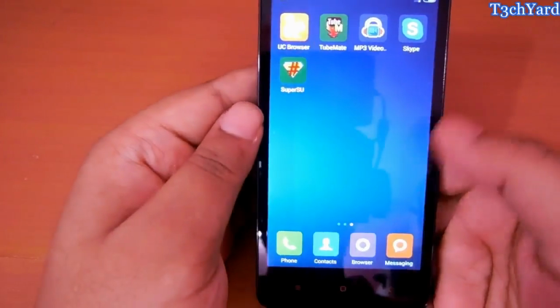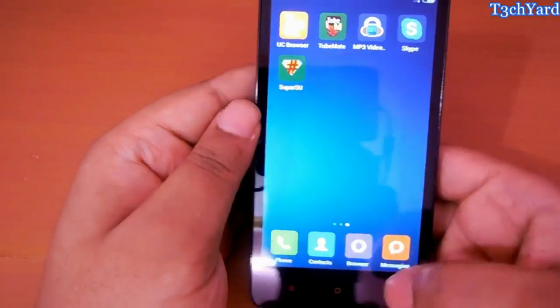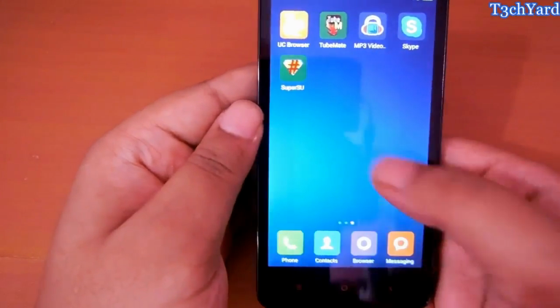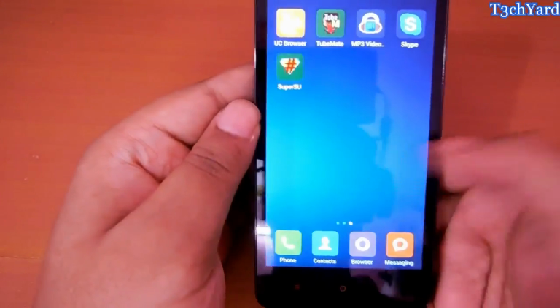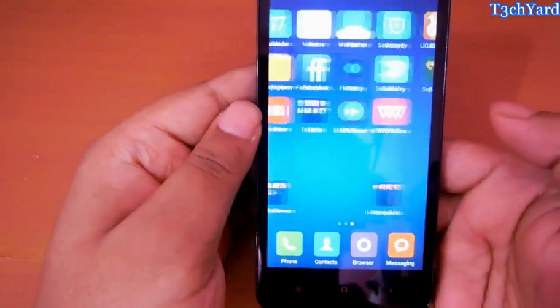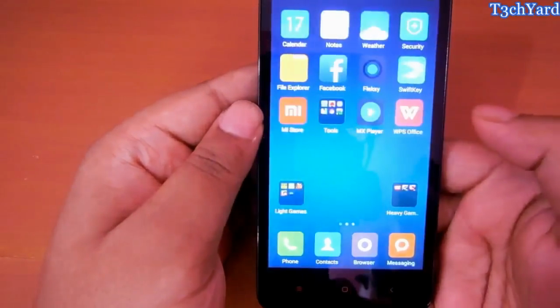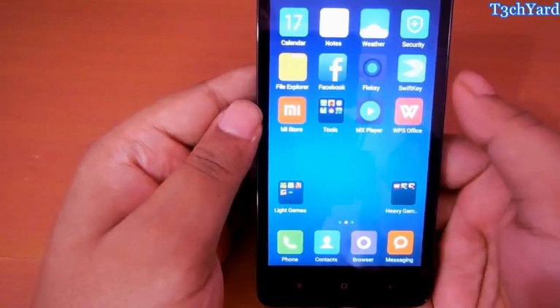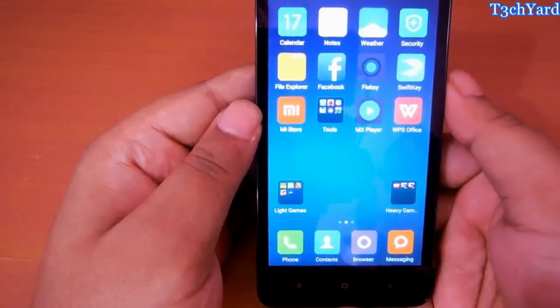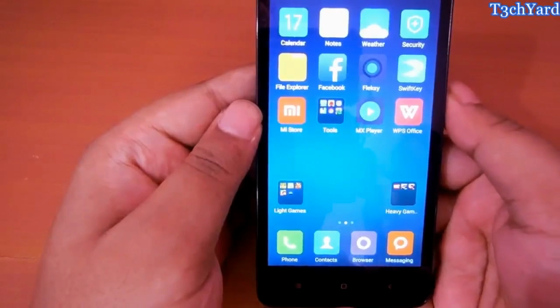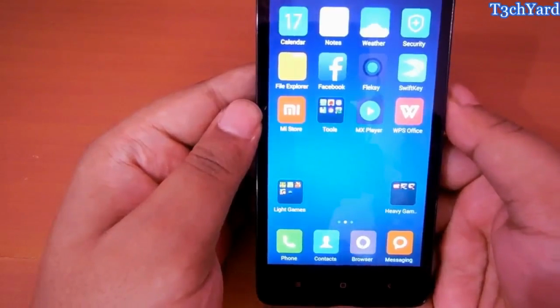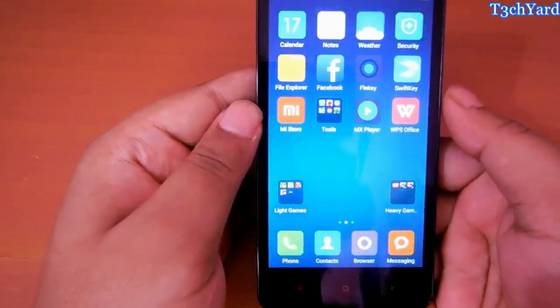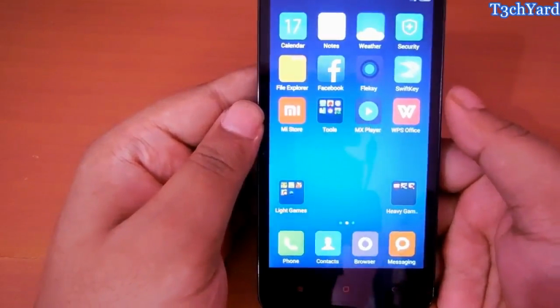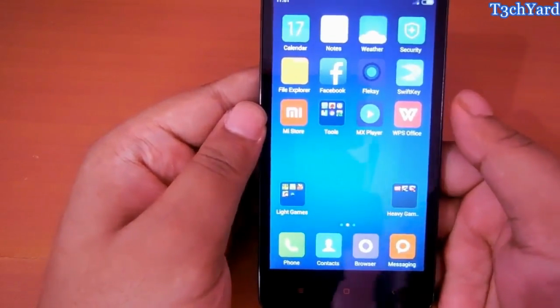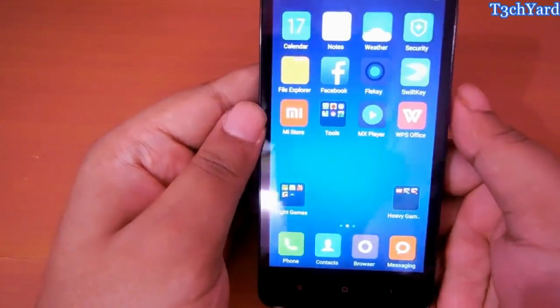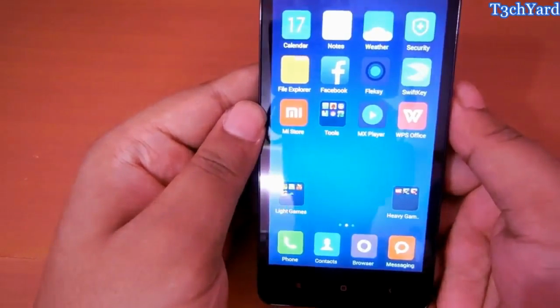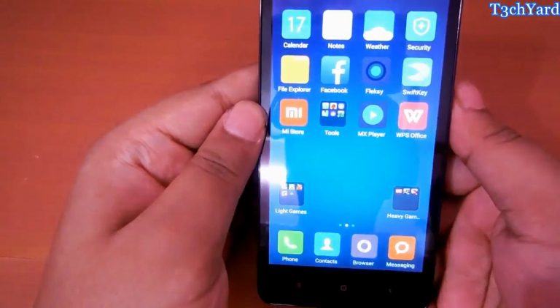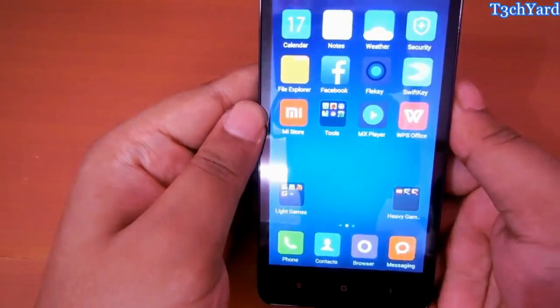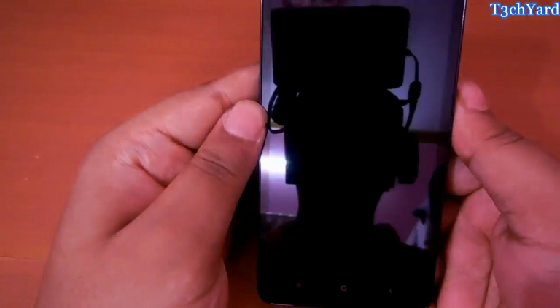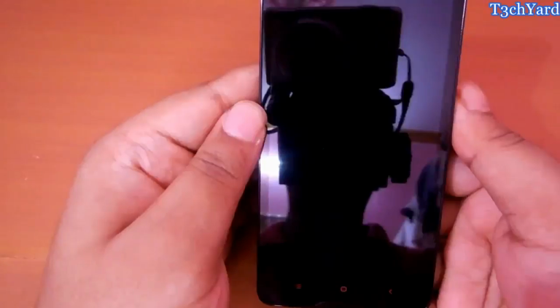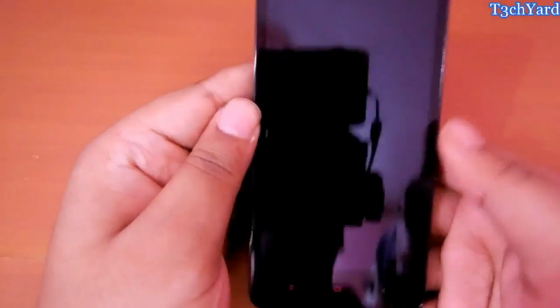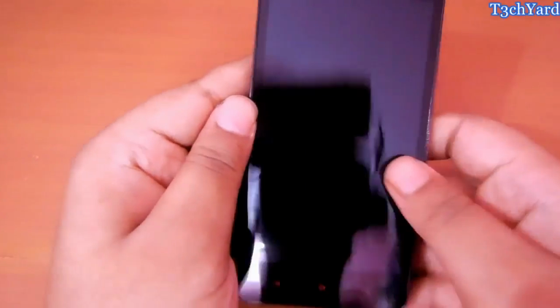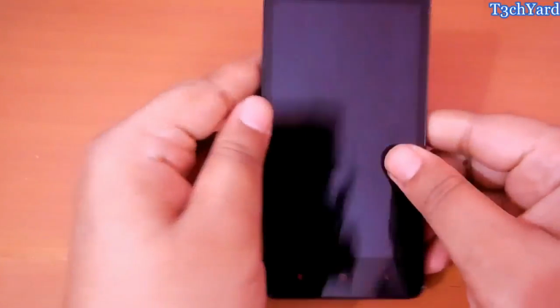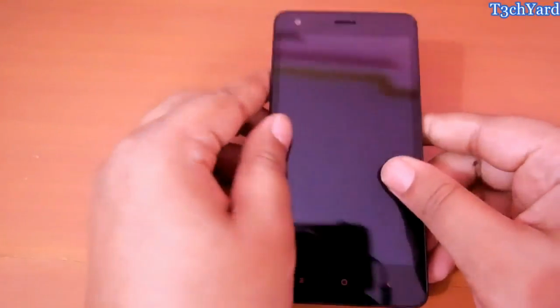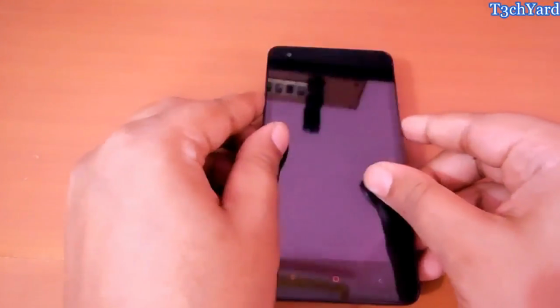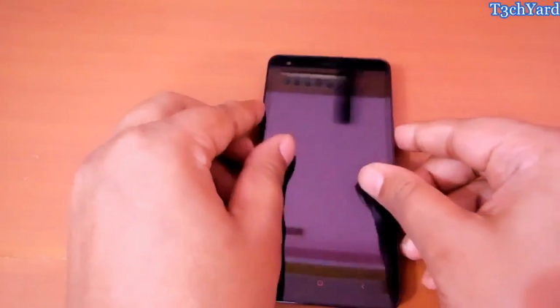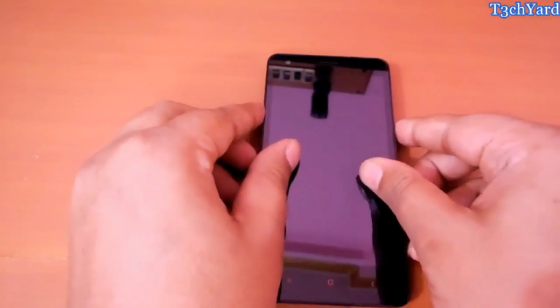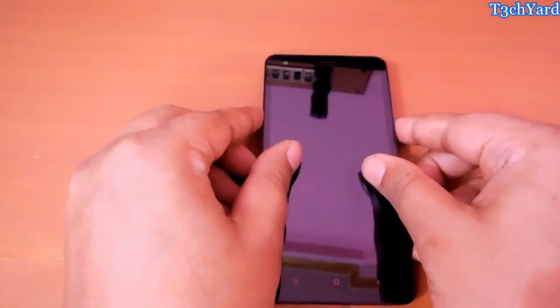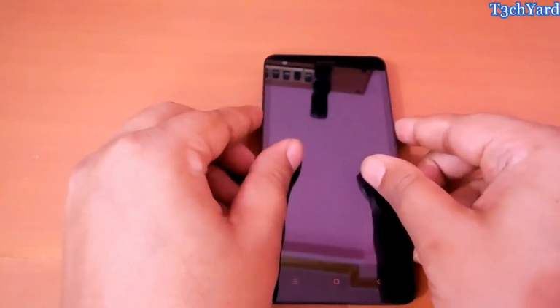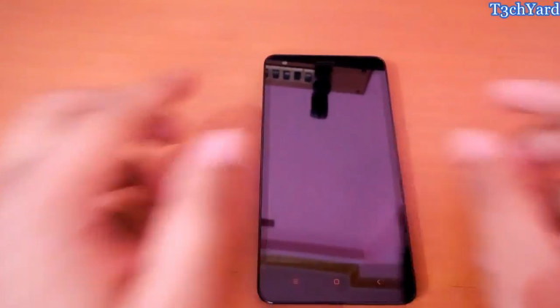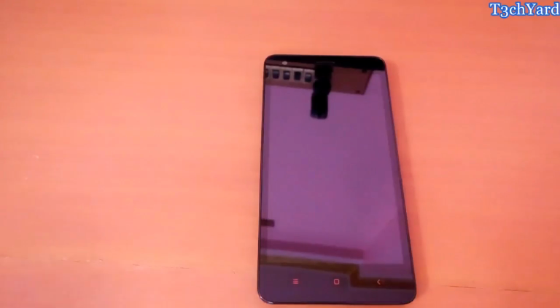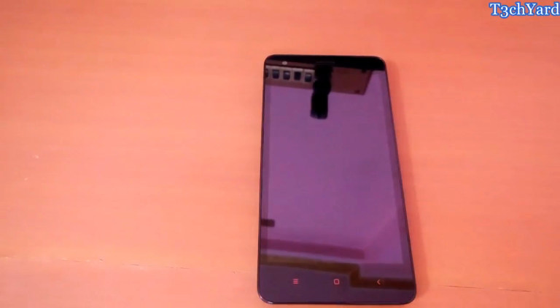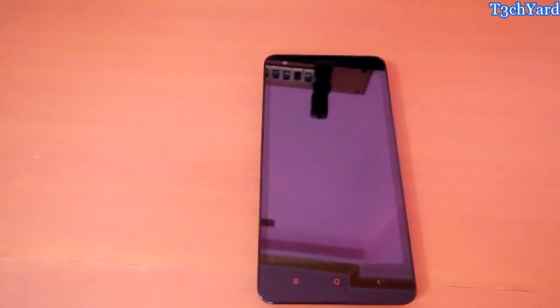The rooting is successfully complete. Thank you guys for watching.